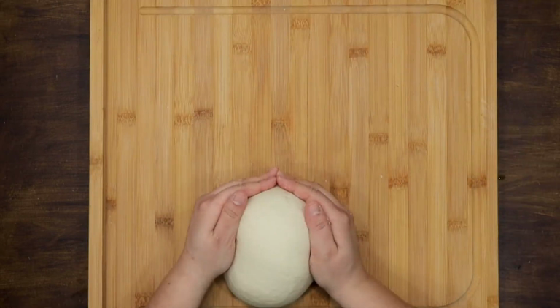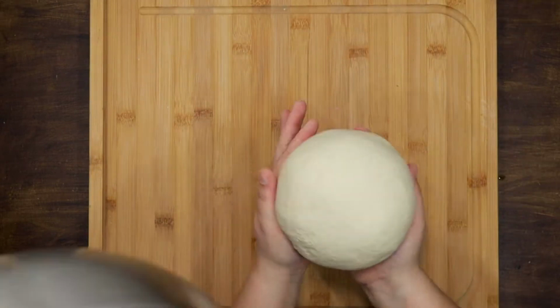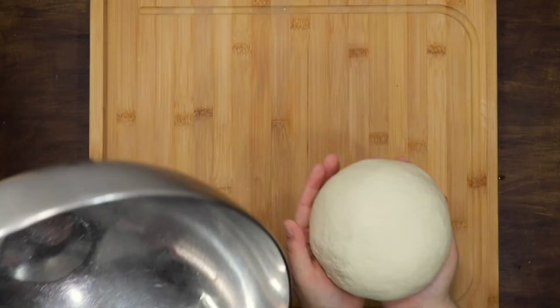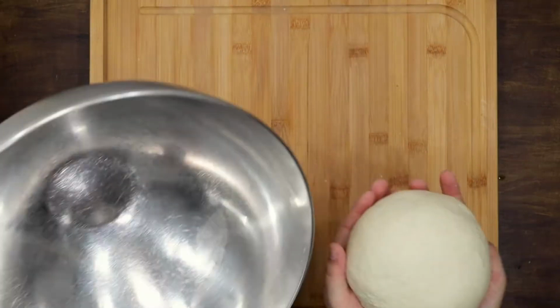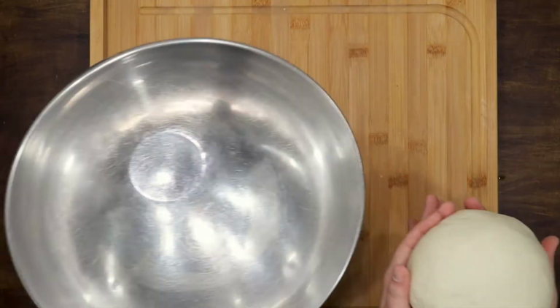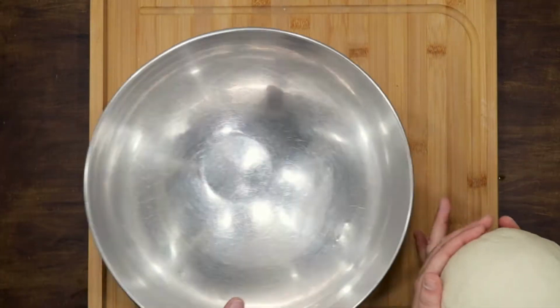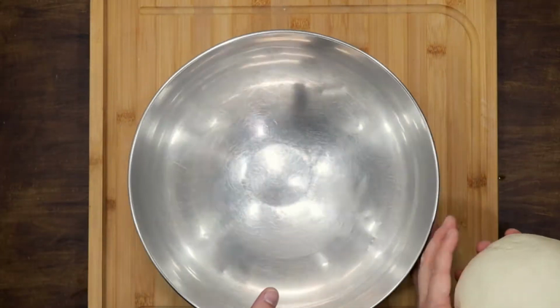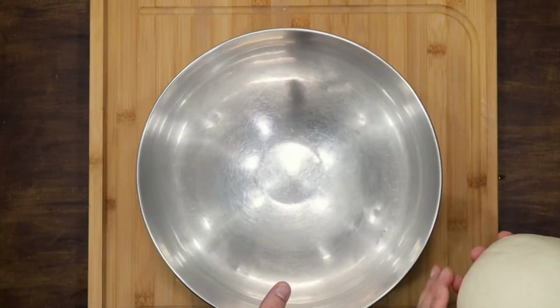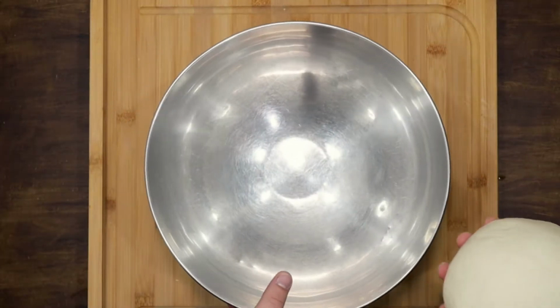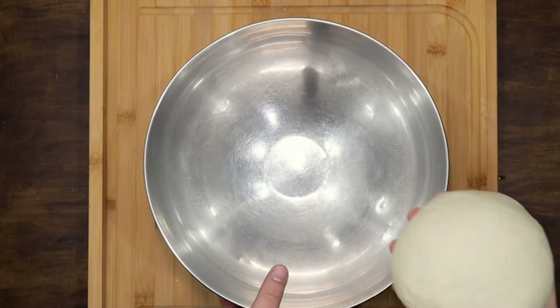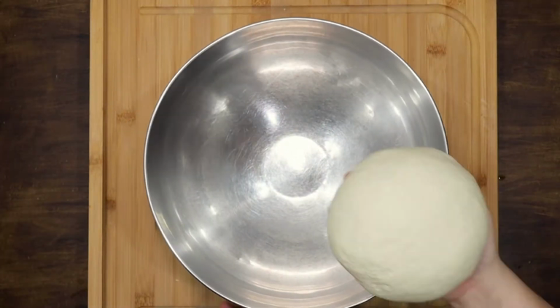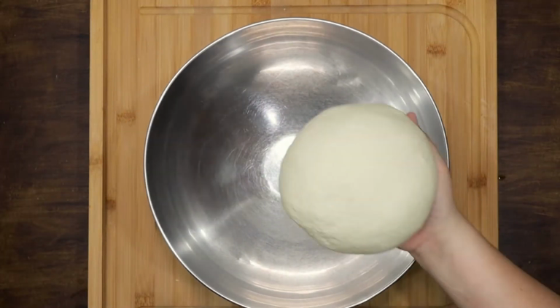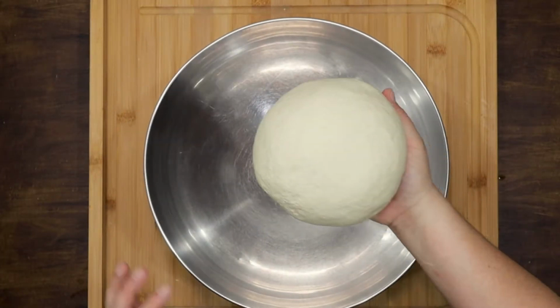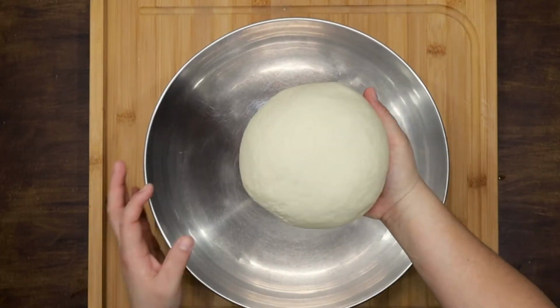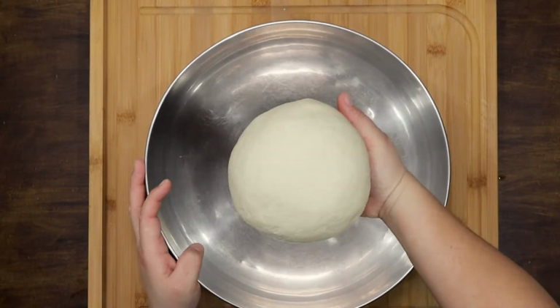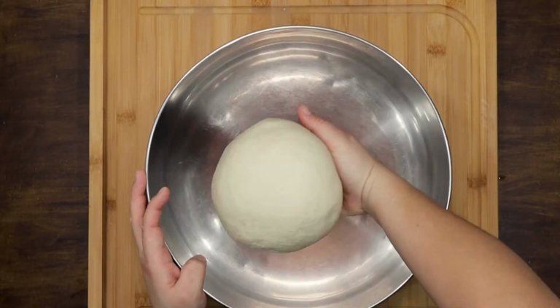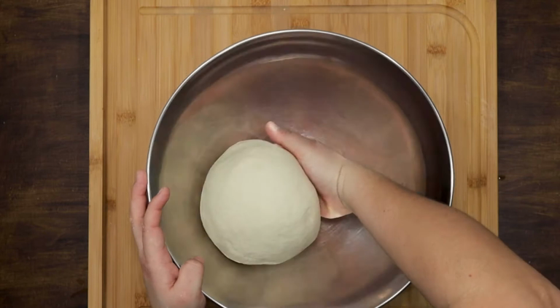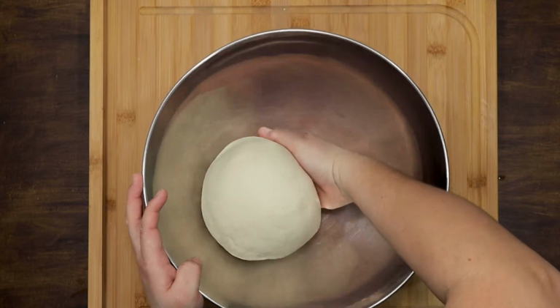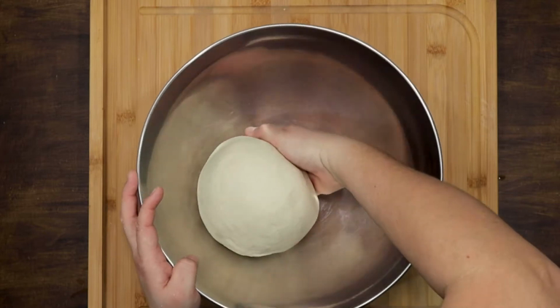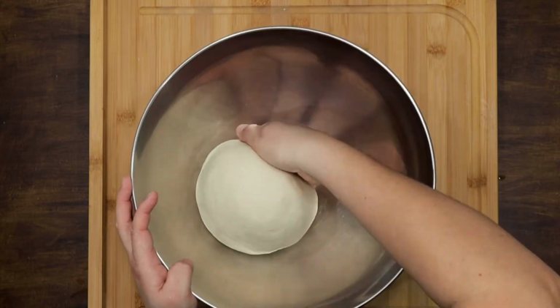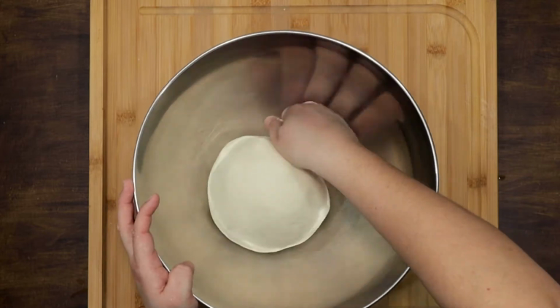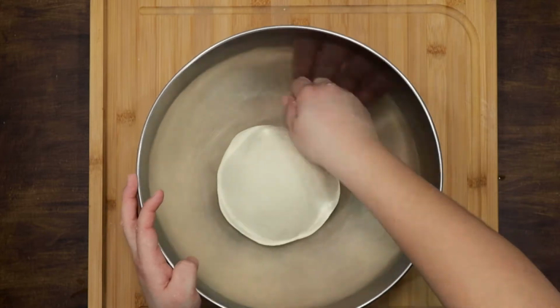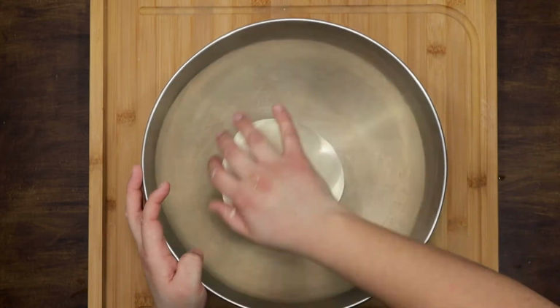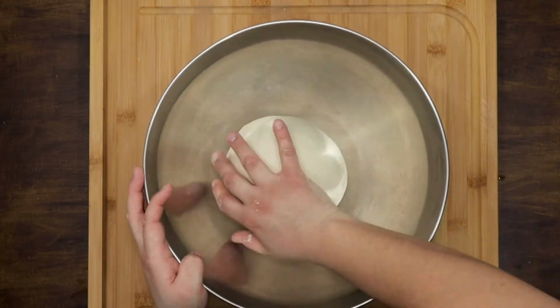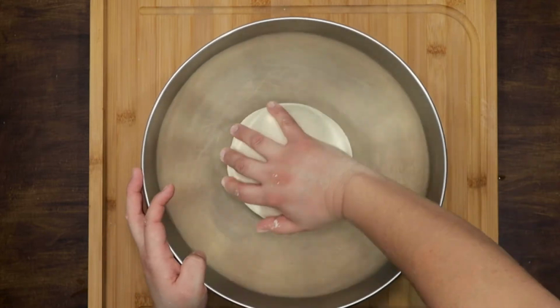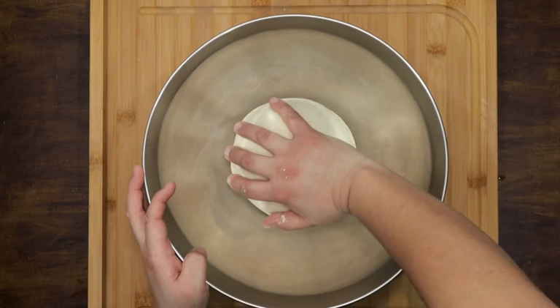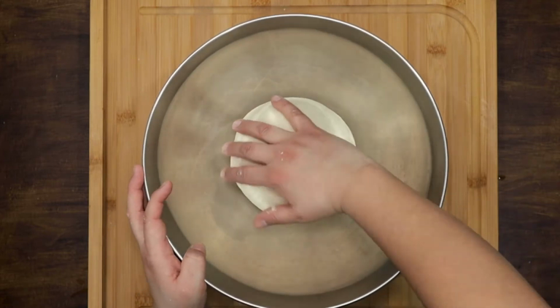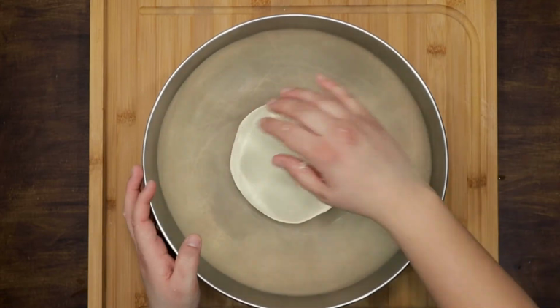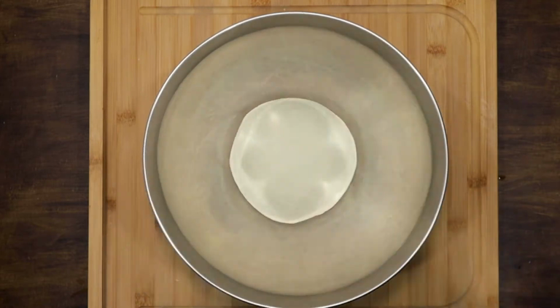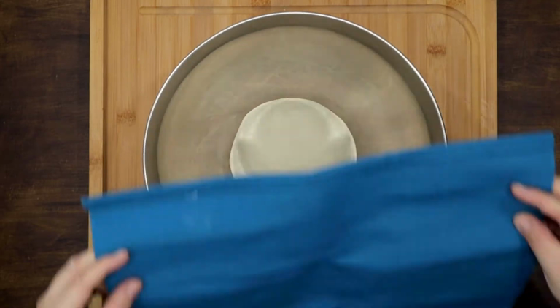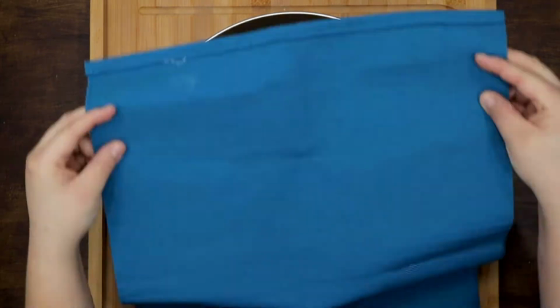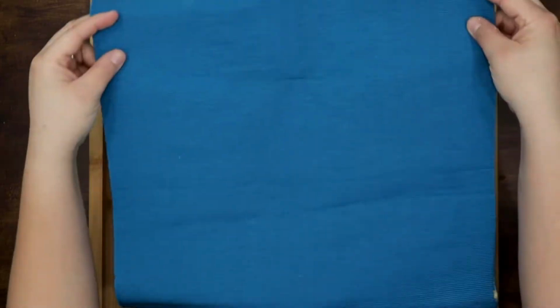Place it in a lightly greased bowl, cover and let it rest in a warm place for an hour.